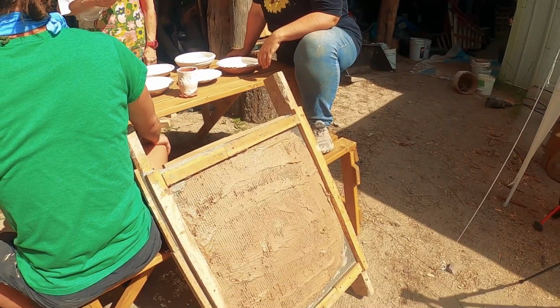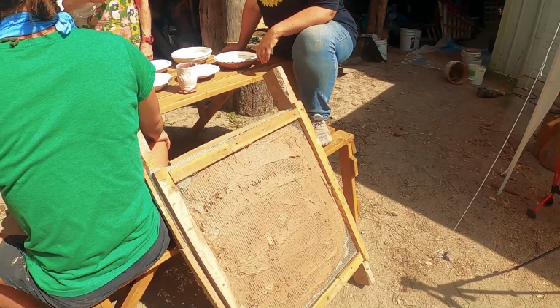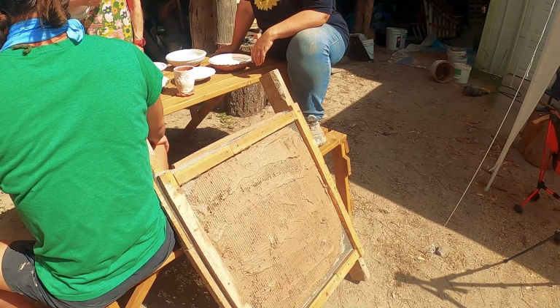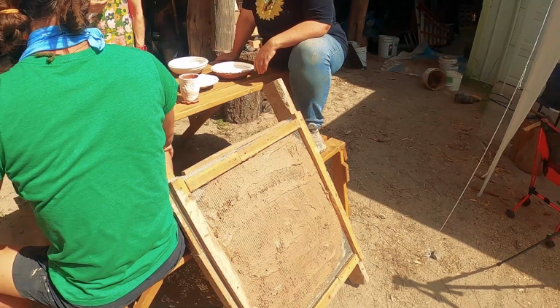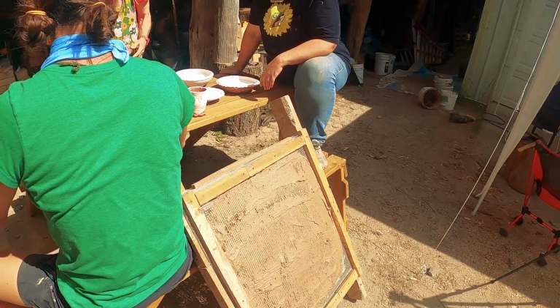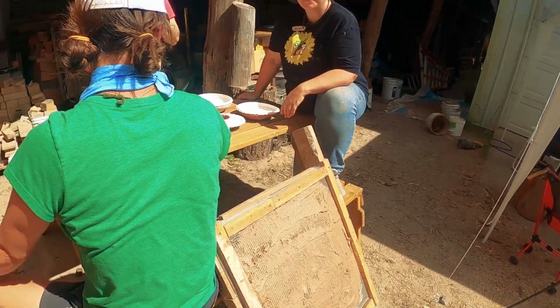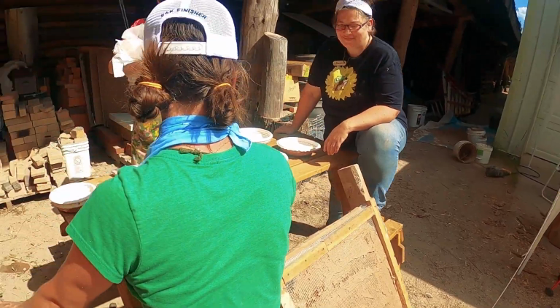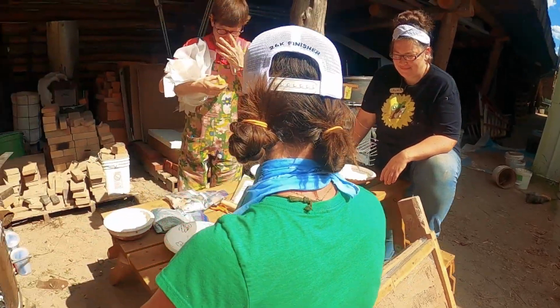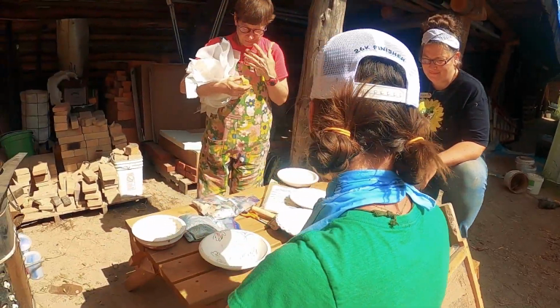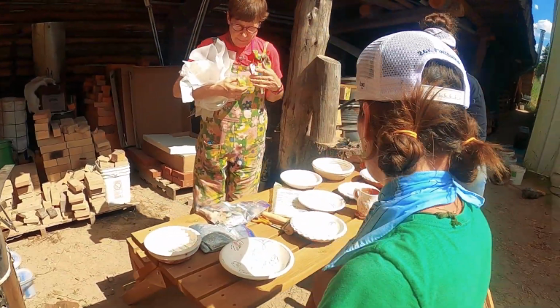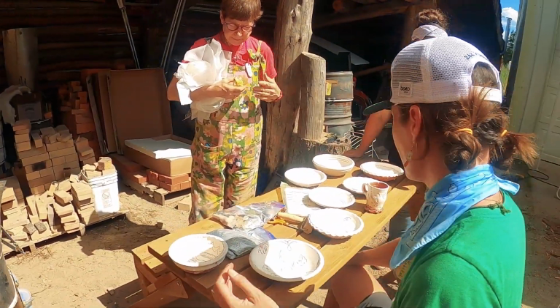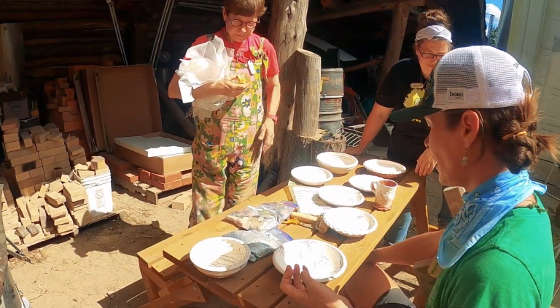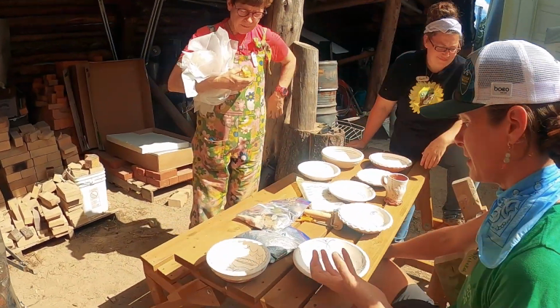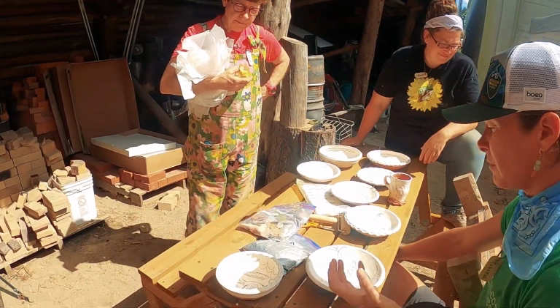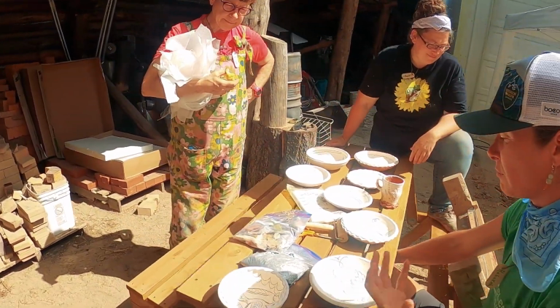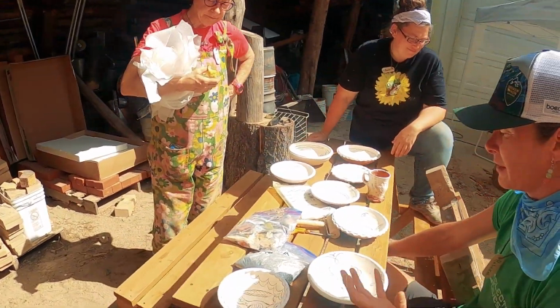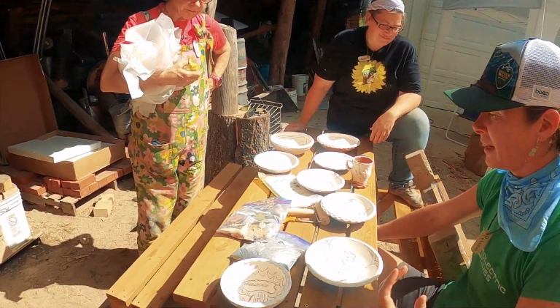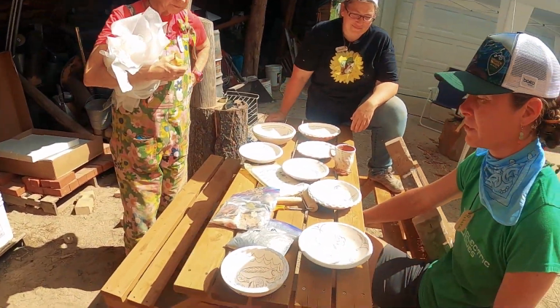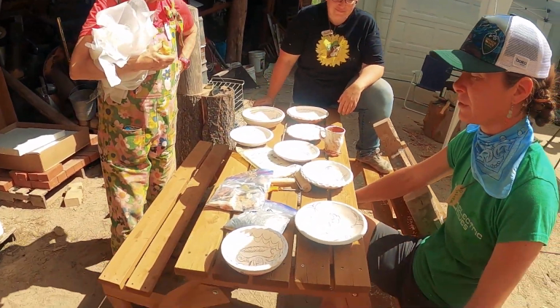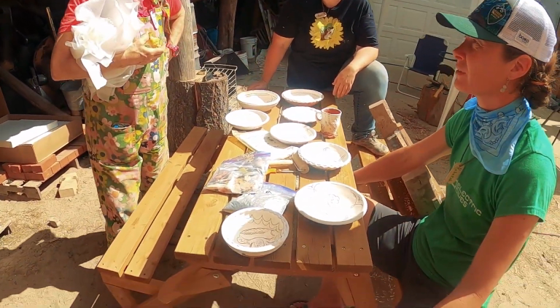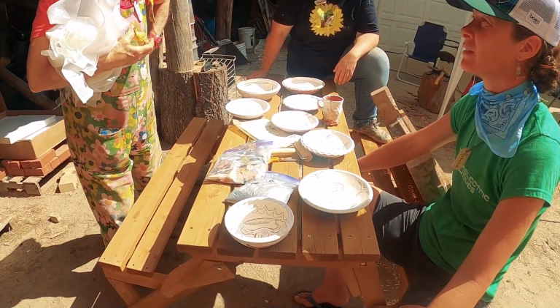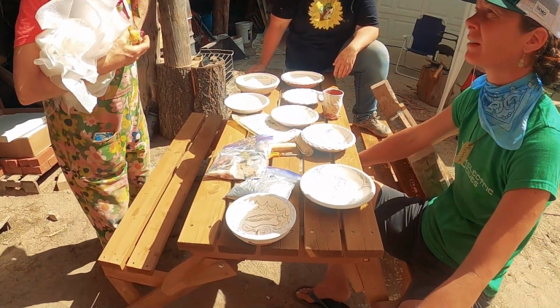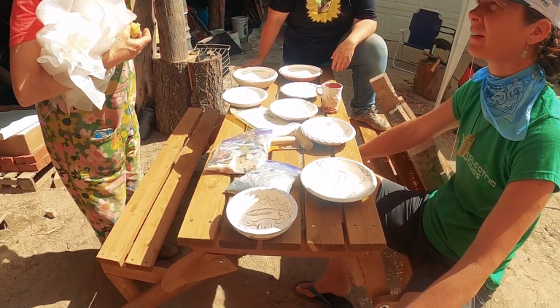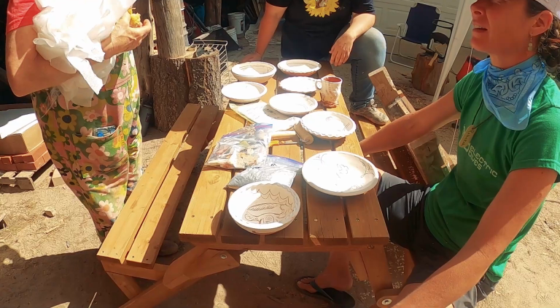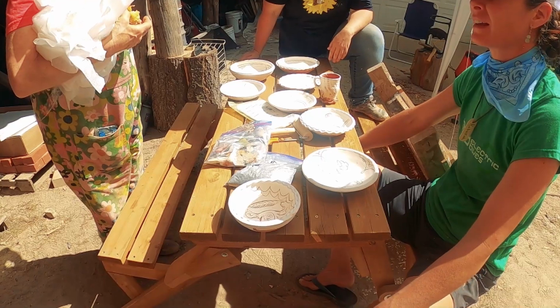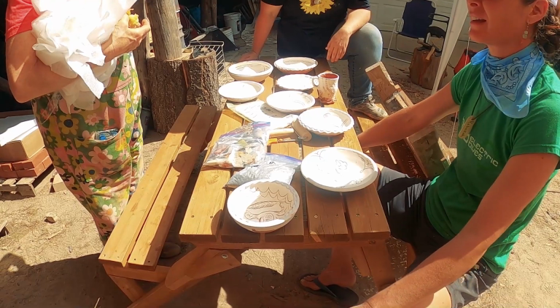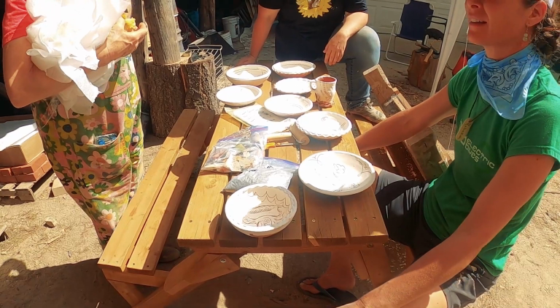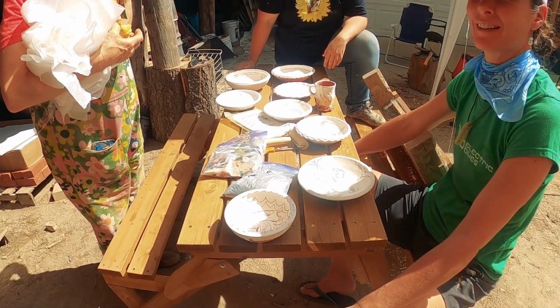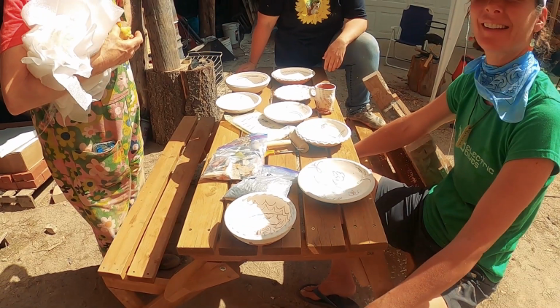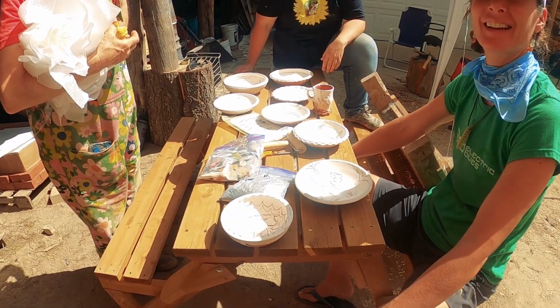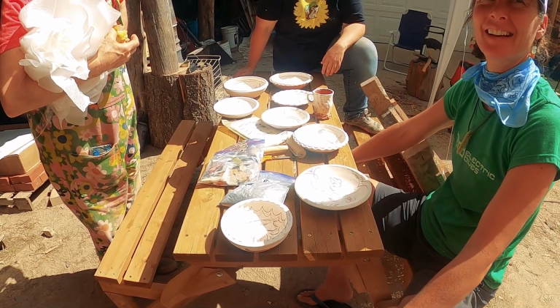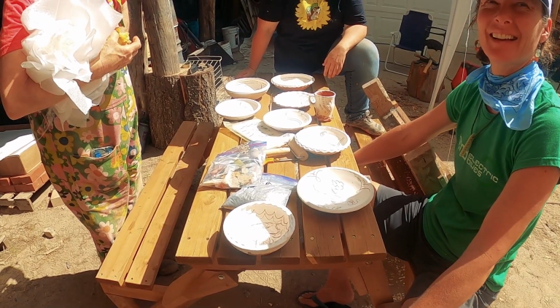I also studied in Mexico — same thing, similar: really the simpler kilns made with just the clay materials themselves.